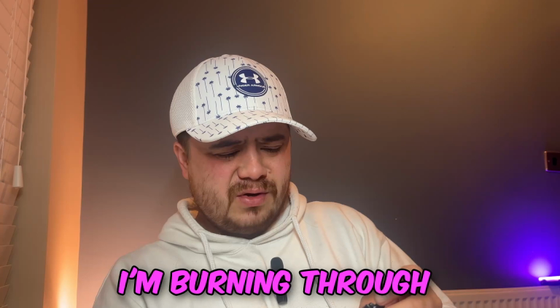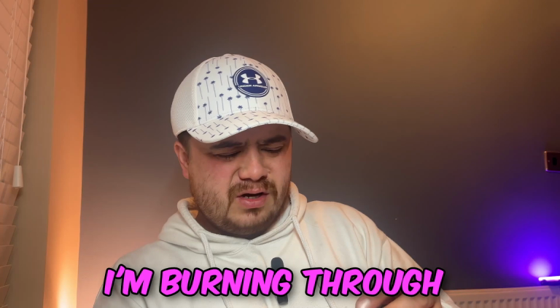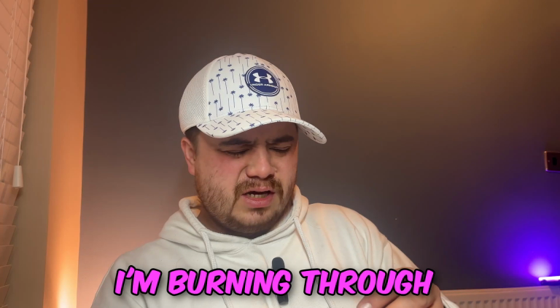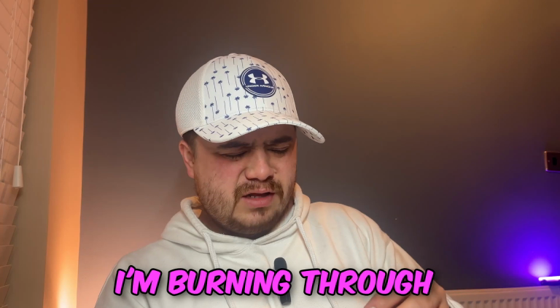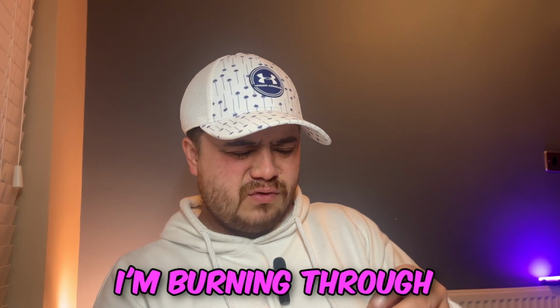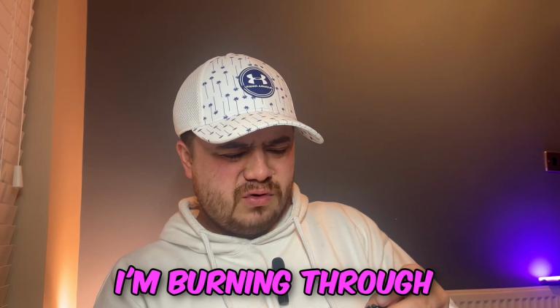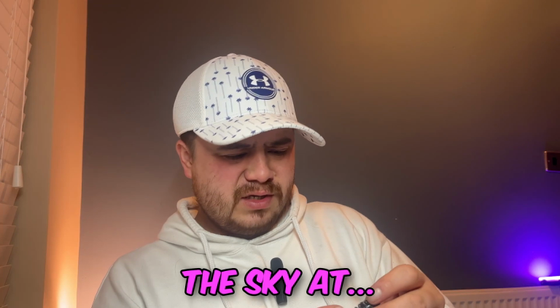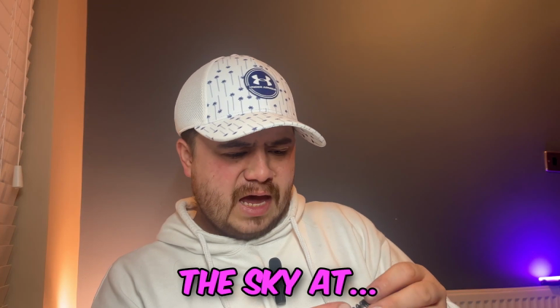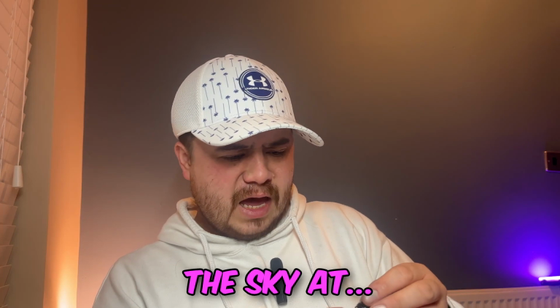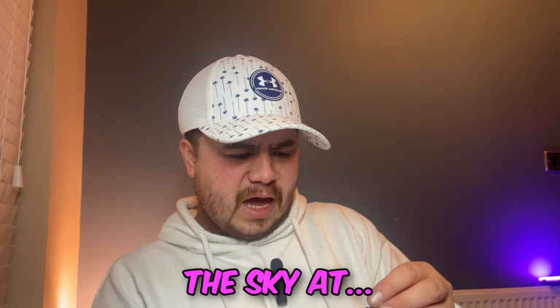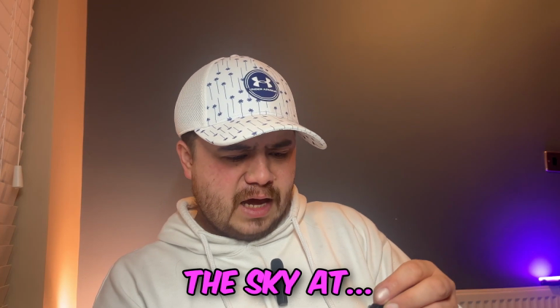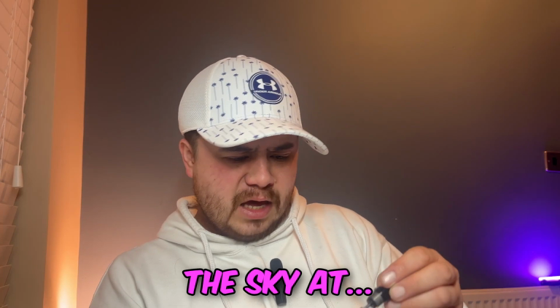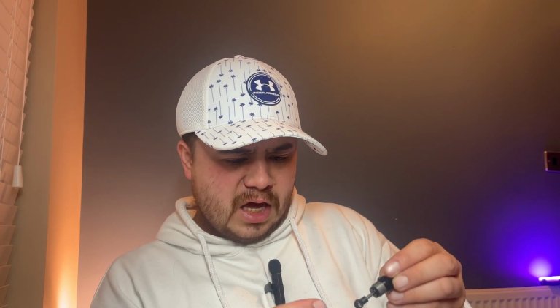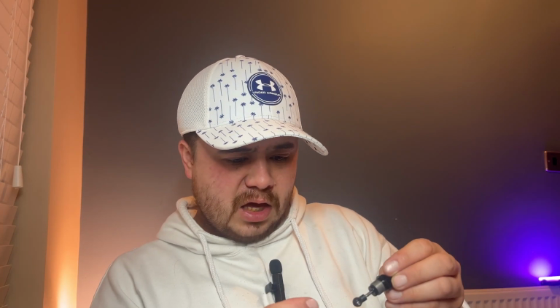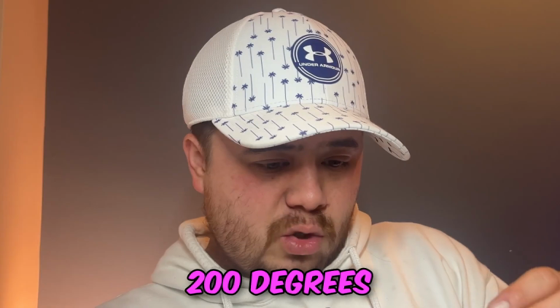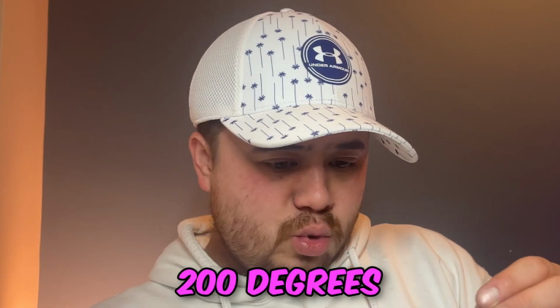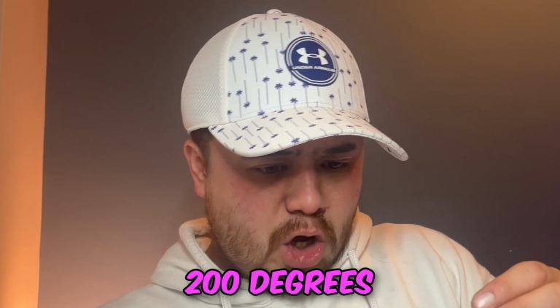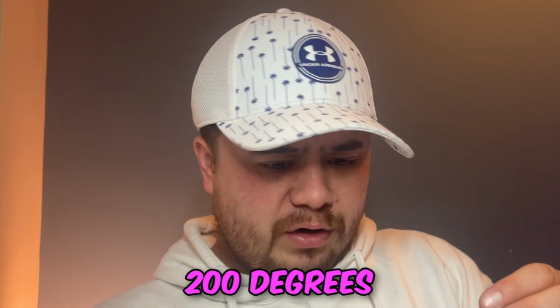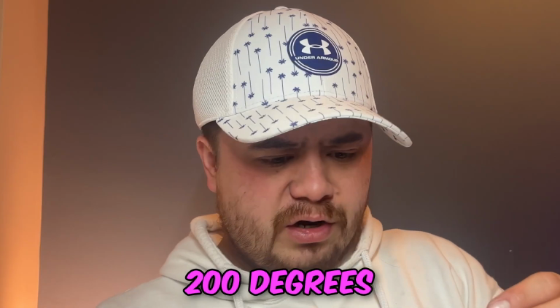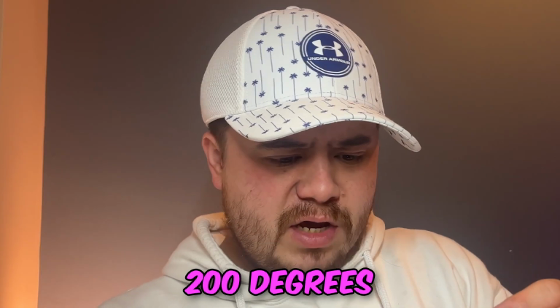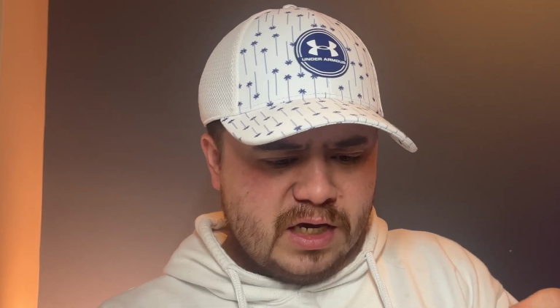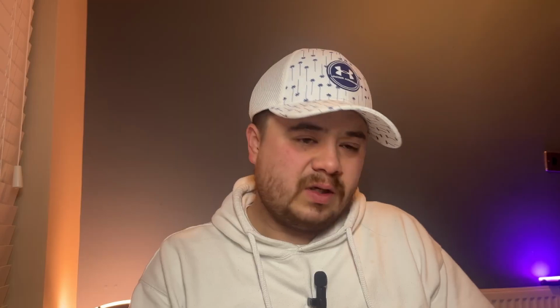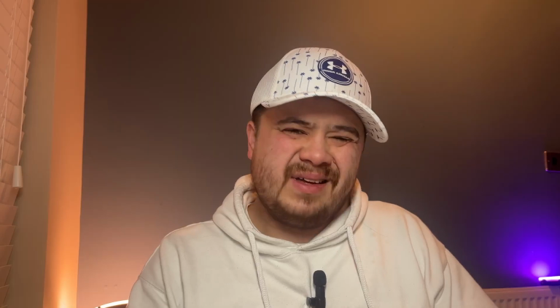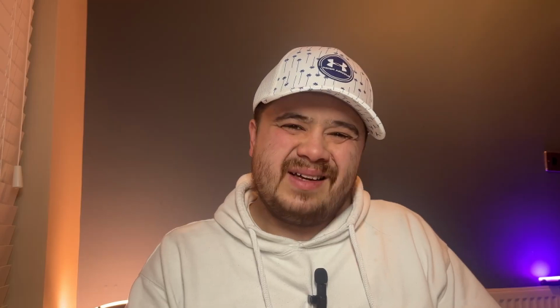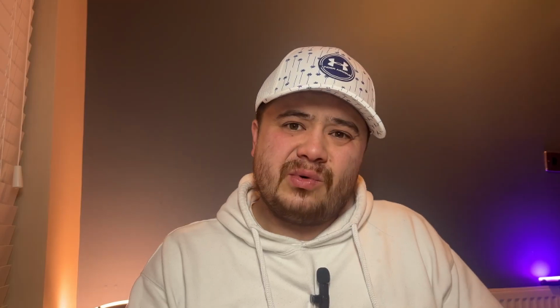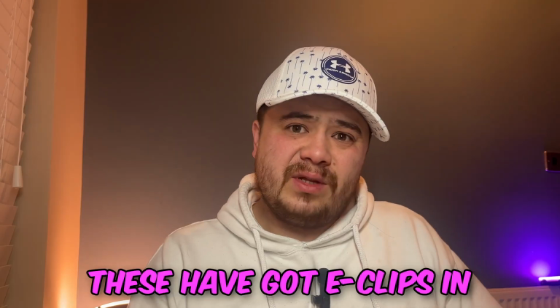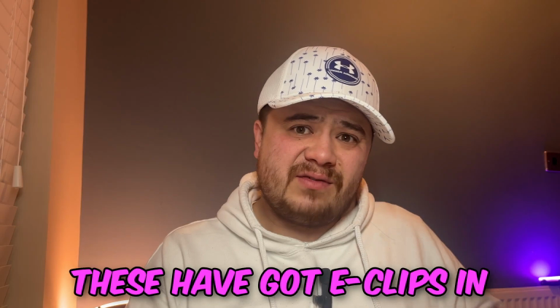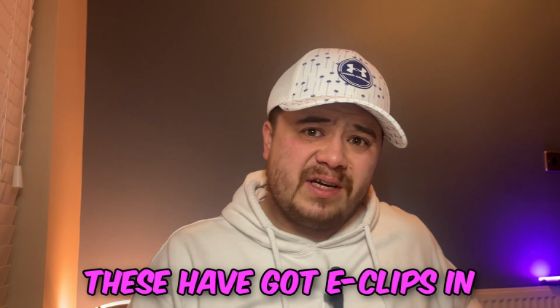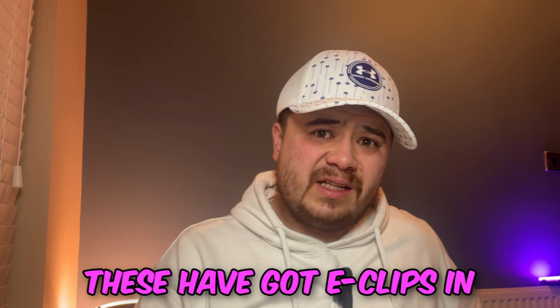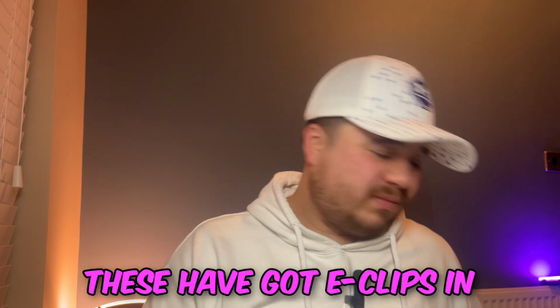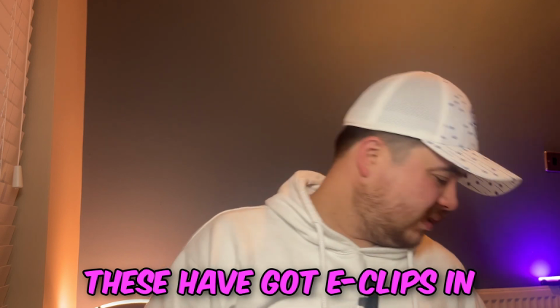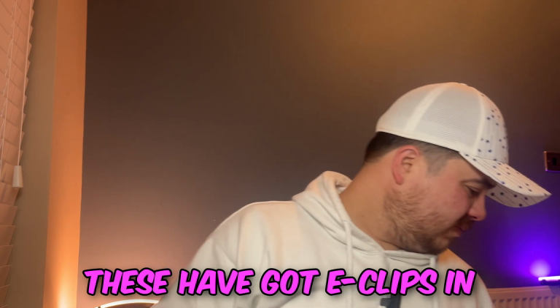I'm burning through the sky - 200 degrees. All these have got eclipse screws in.